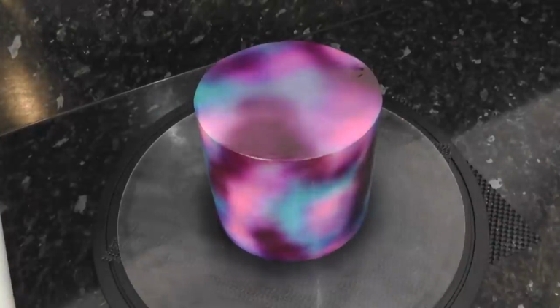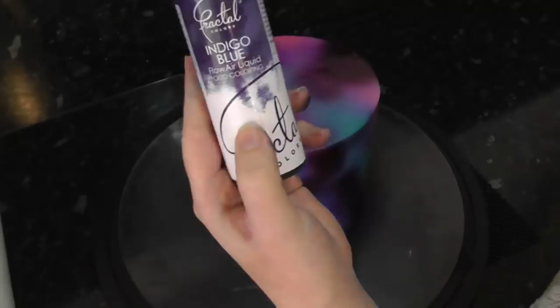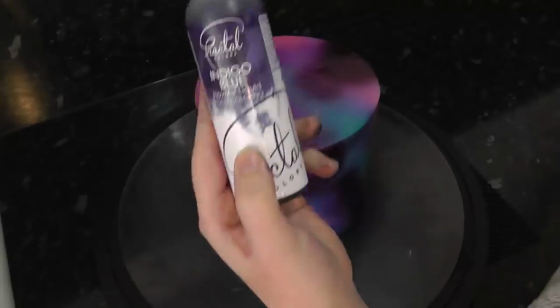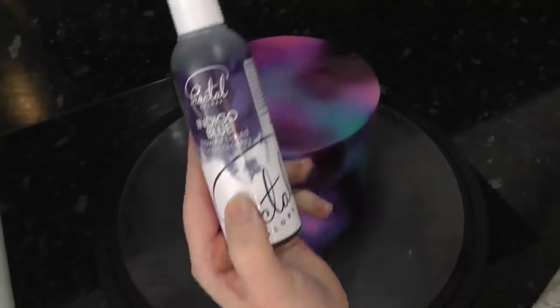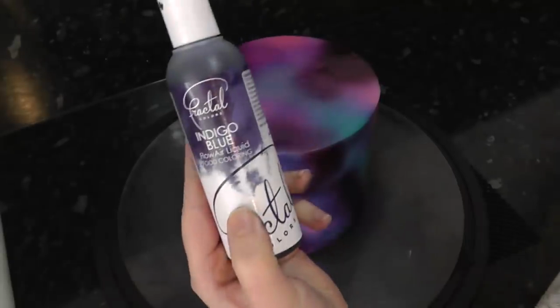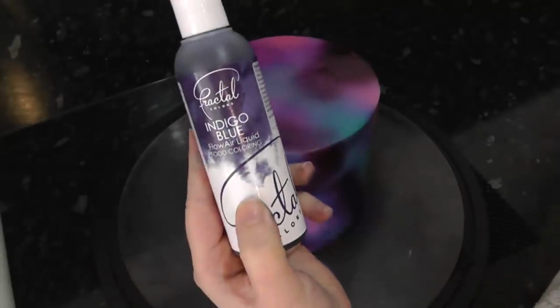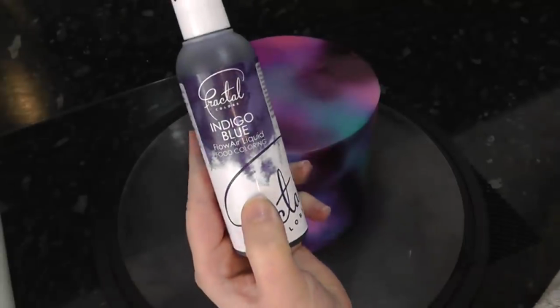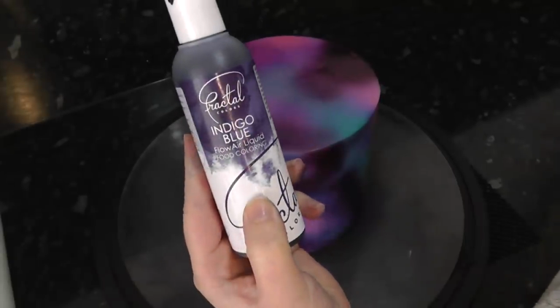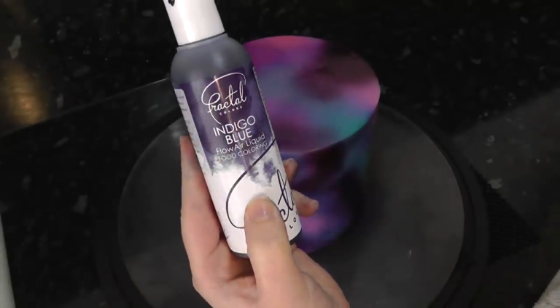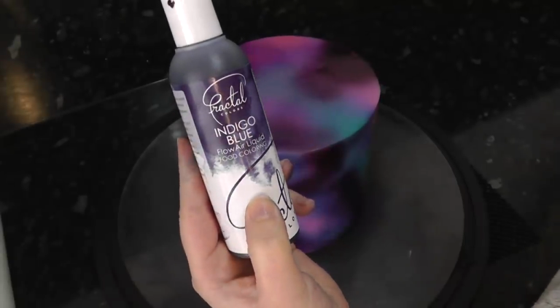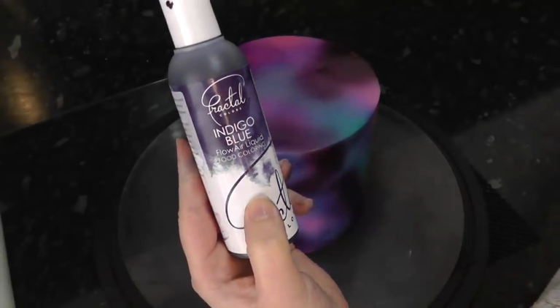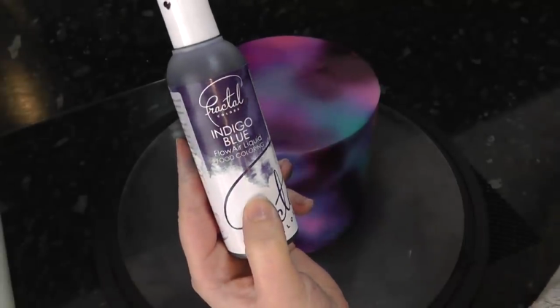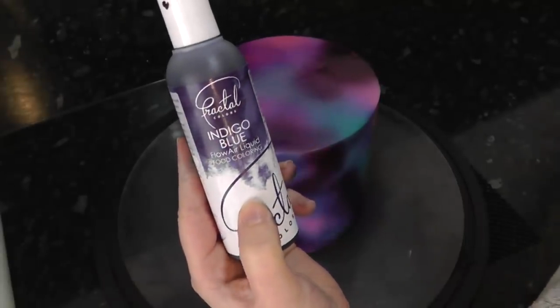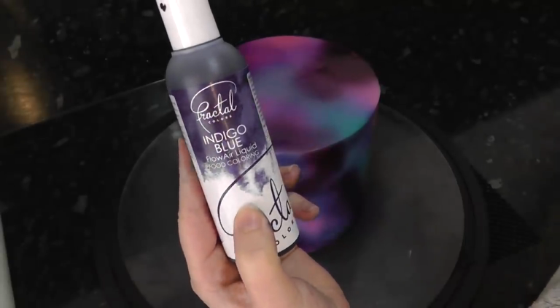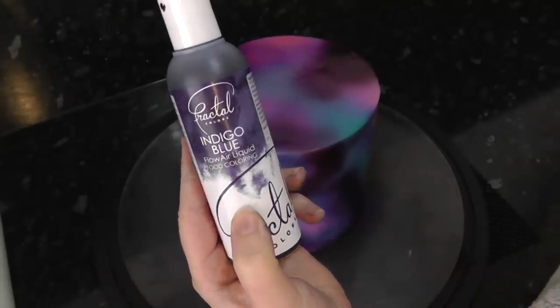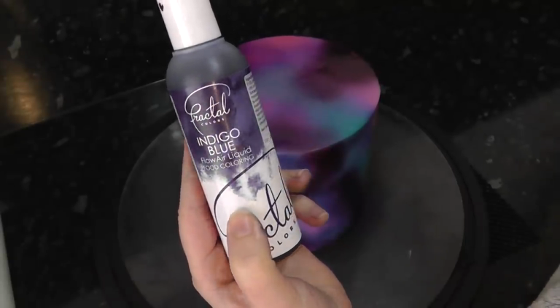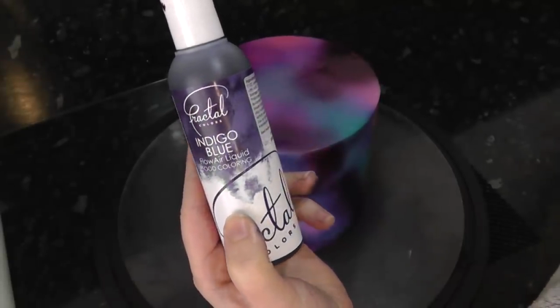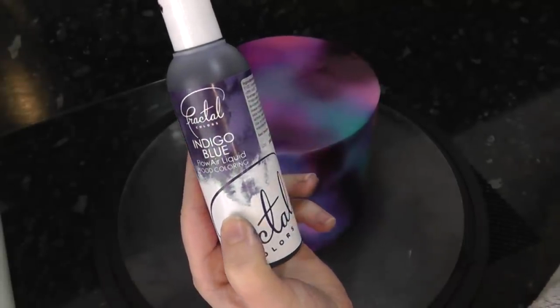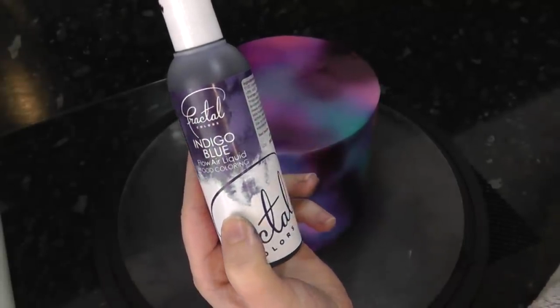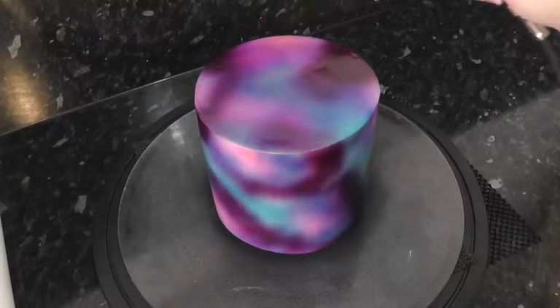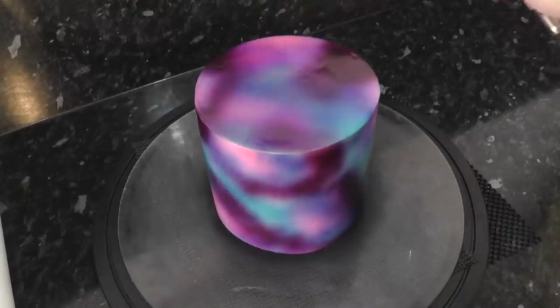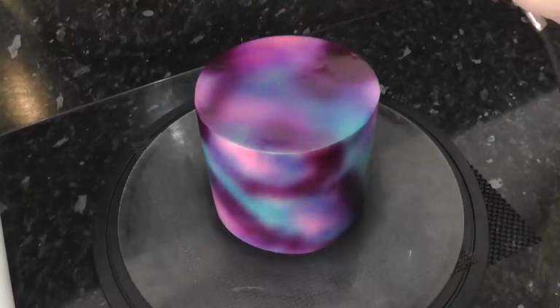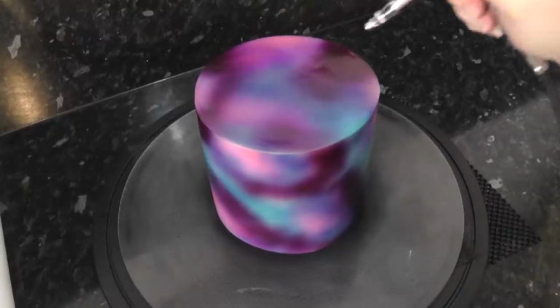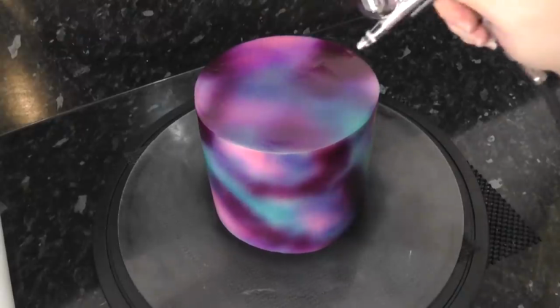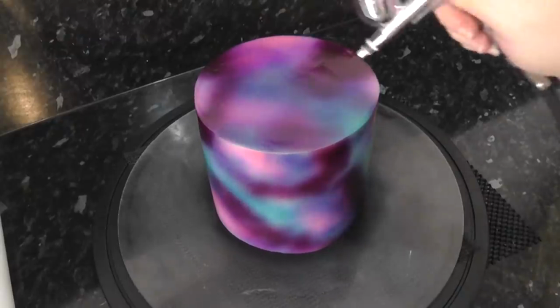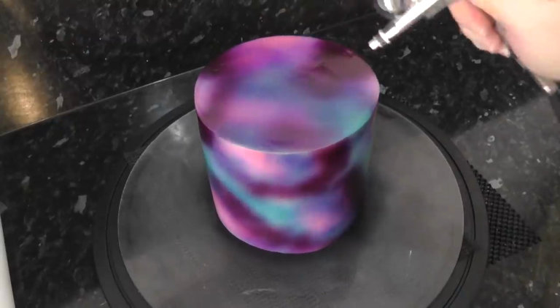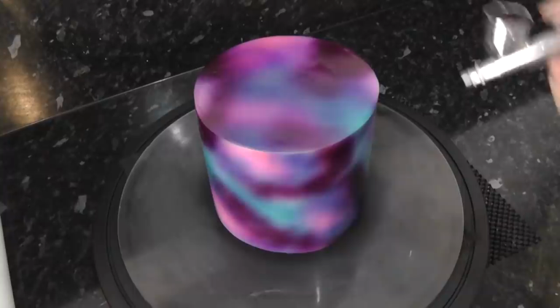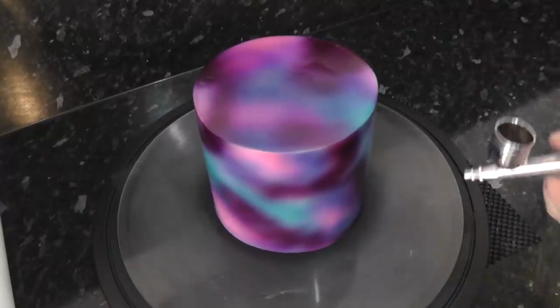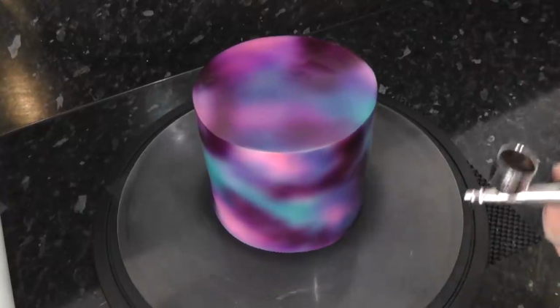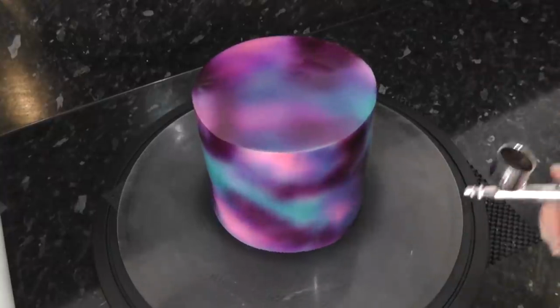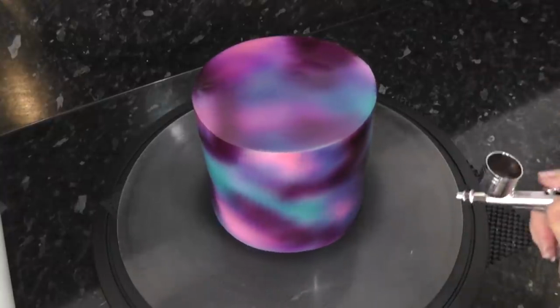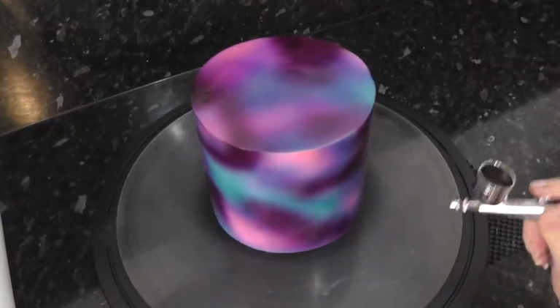Back to Fractal Colours again in indigo blue — just blend around all the patches to merge them.